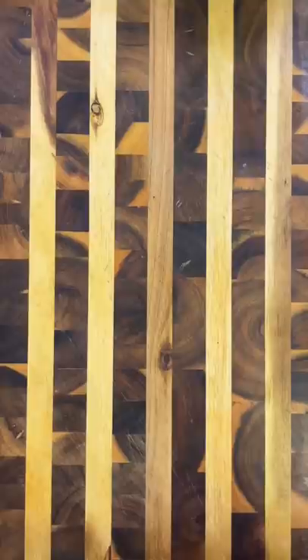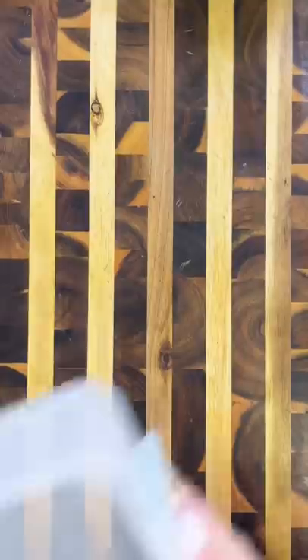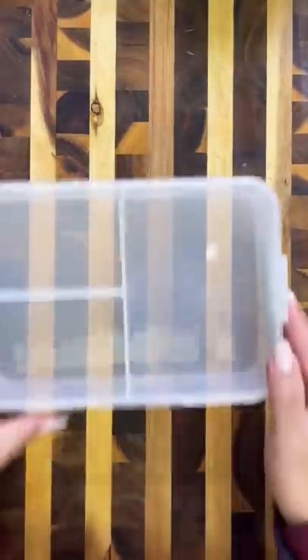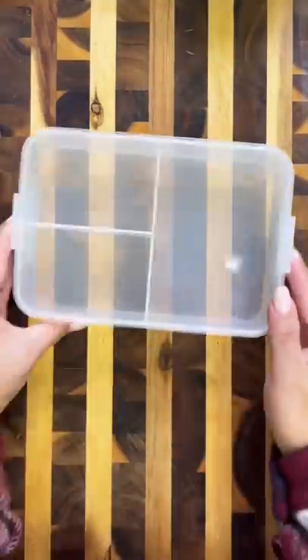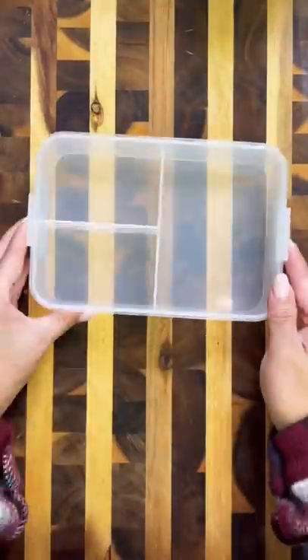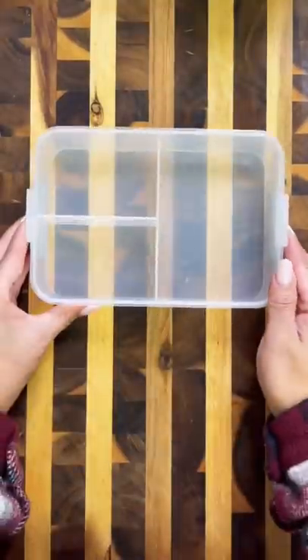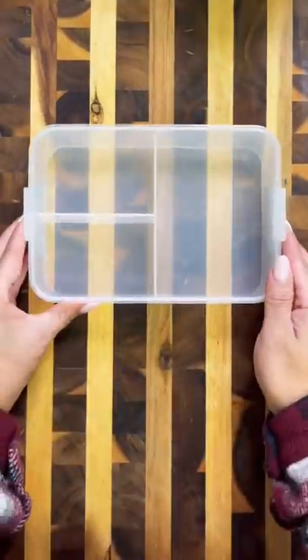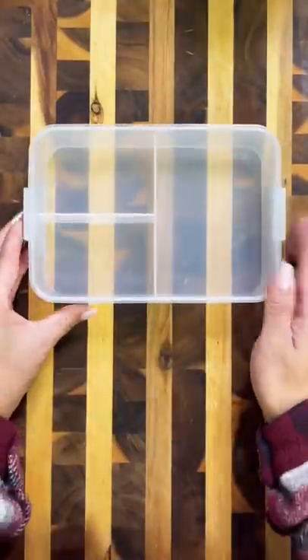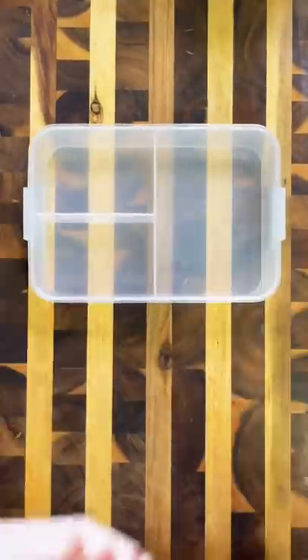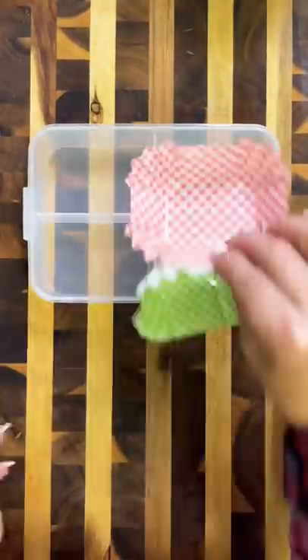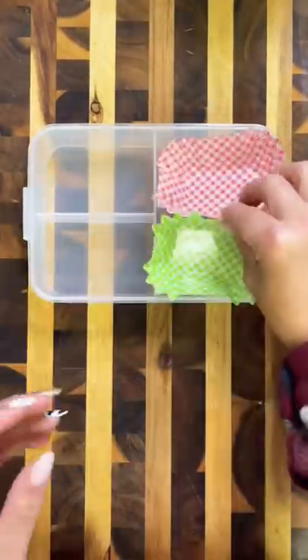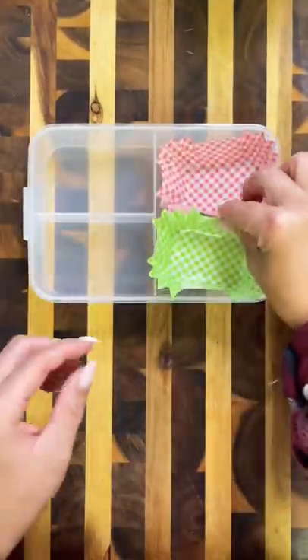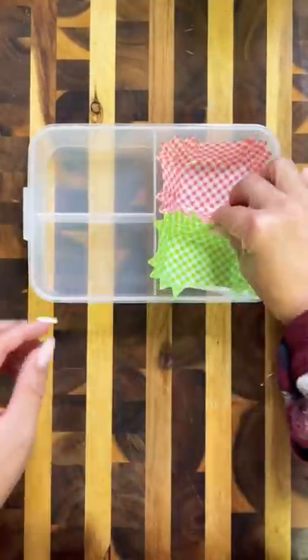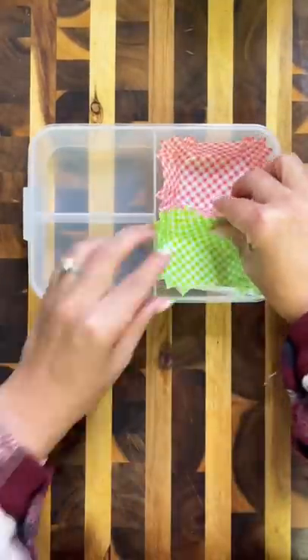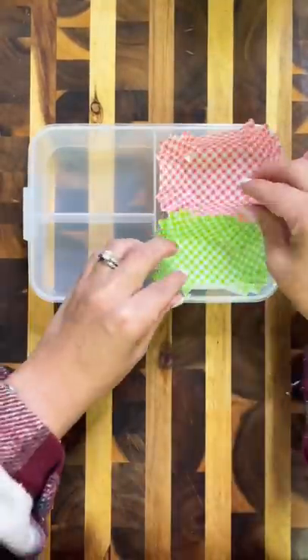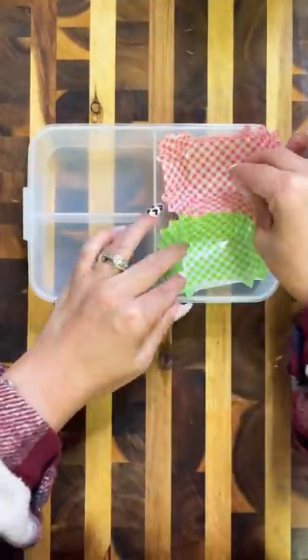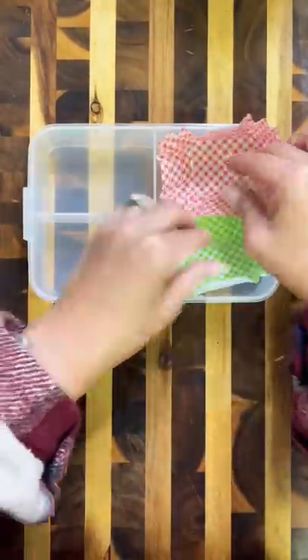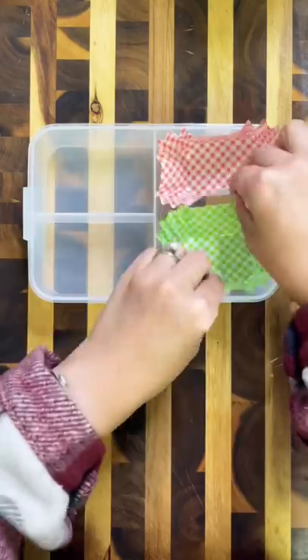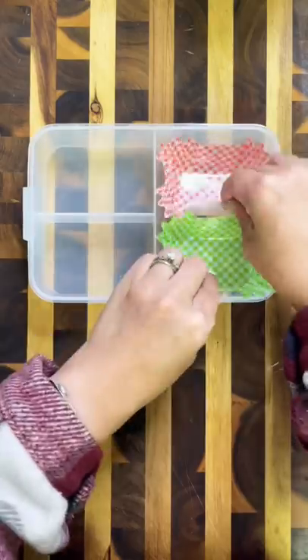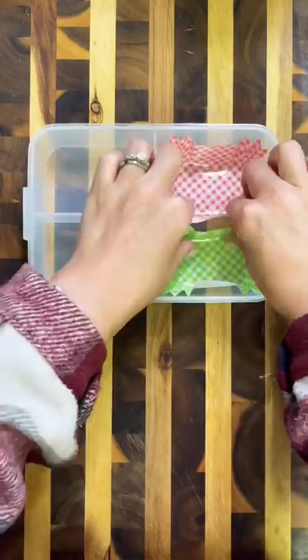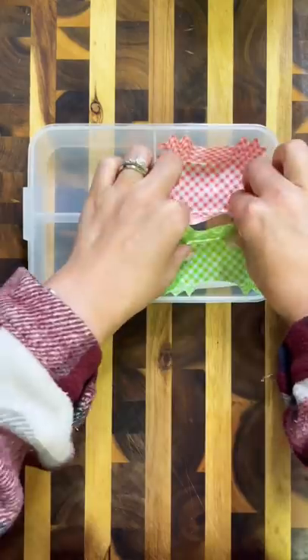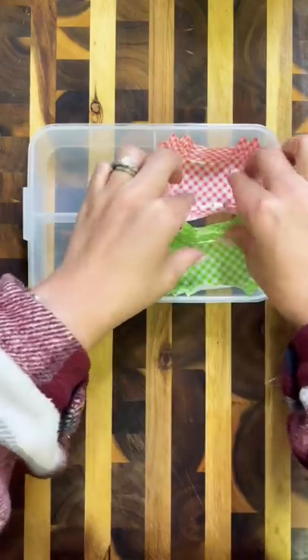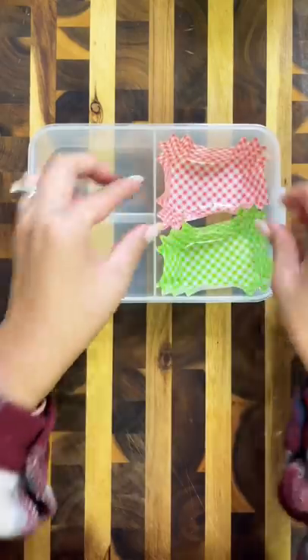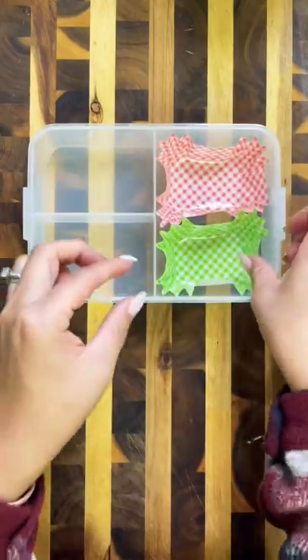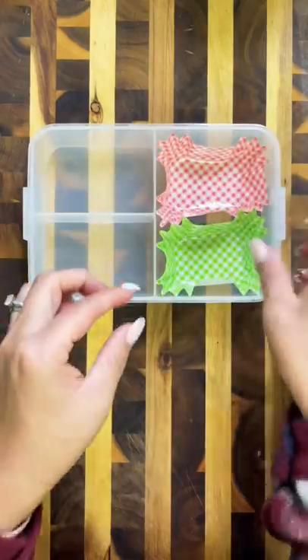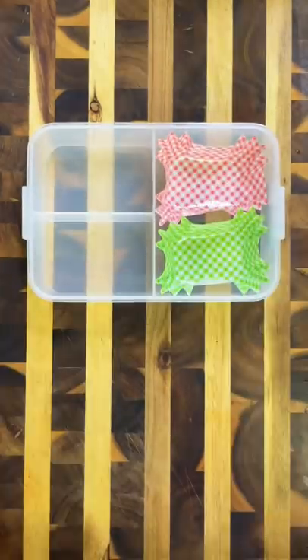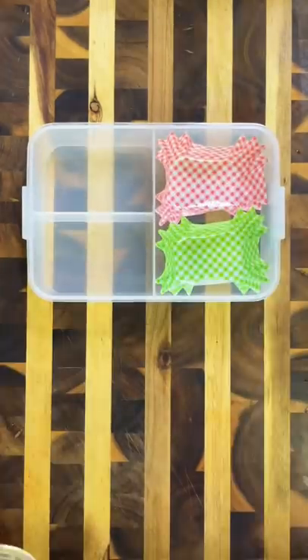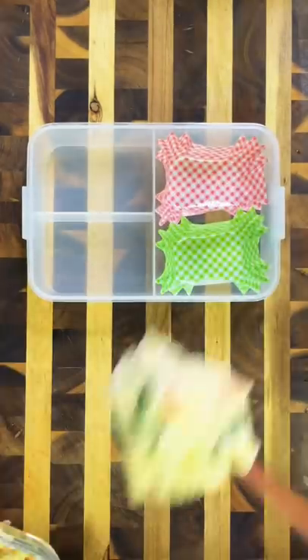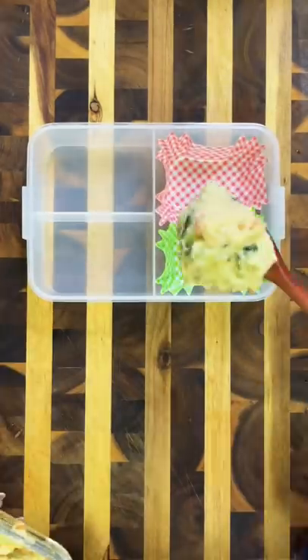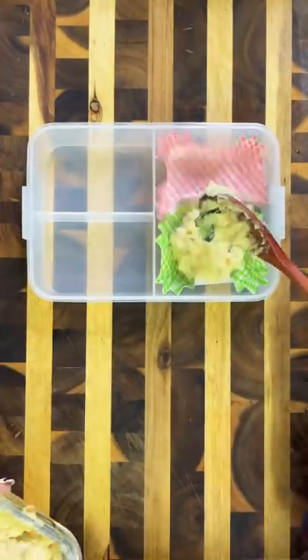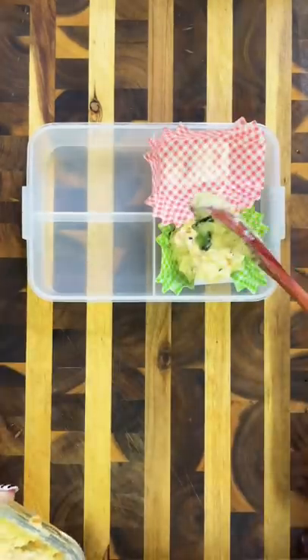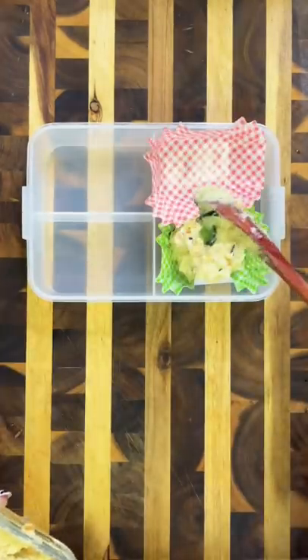For my husband's lunch today, I'm going to start packing in these liners. I get them at Daiso and it just helps keep the lunchbox clean.